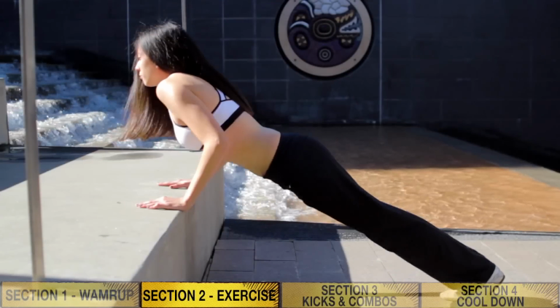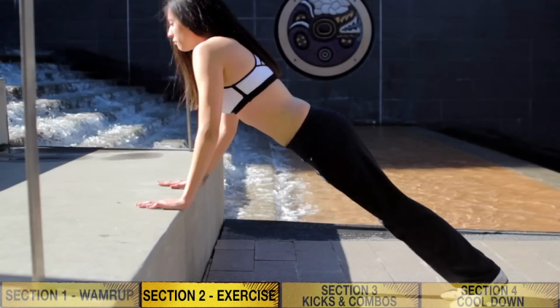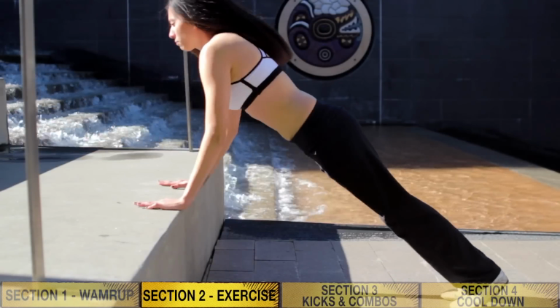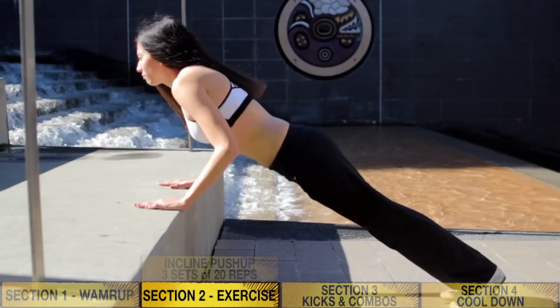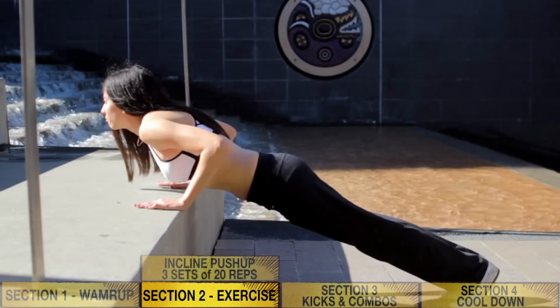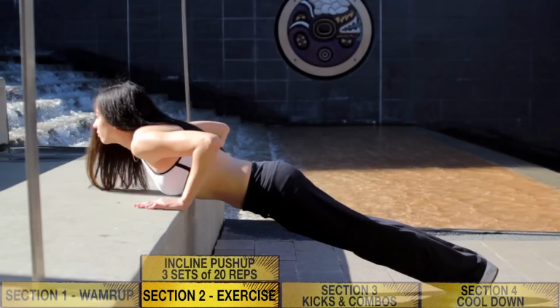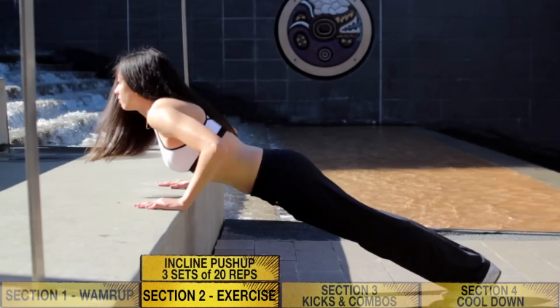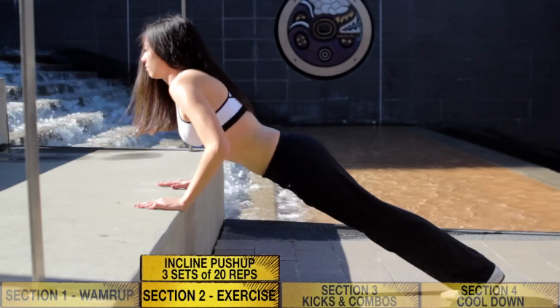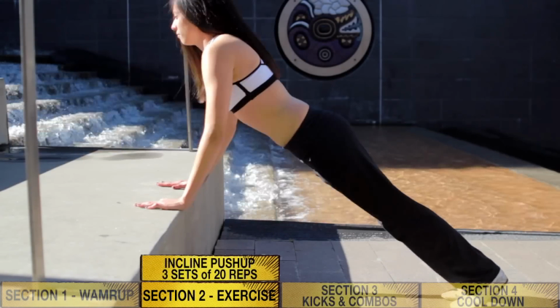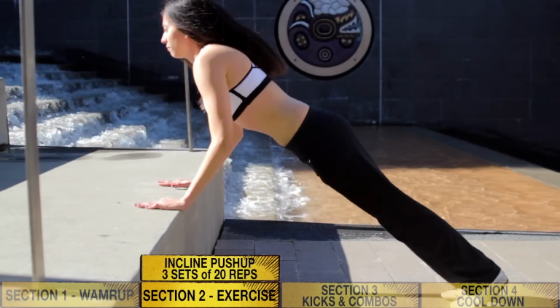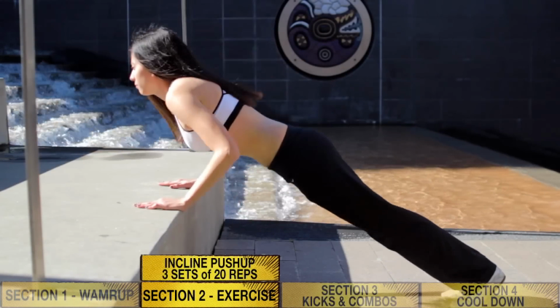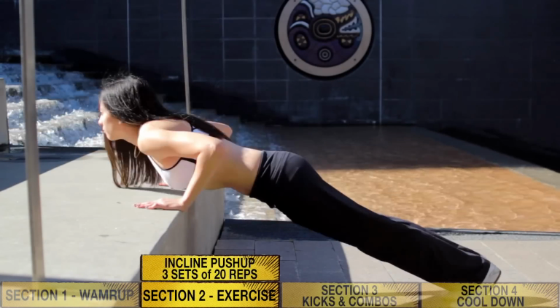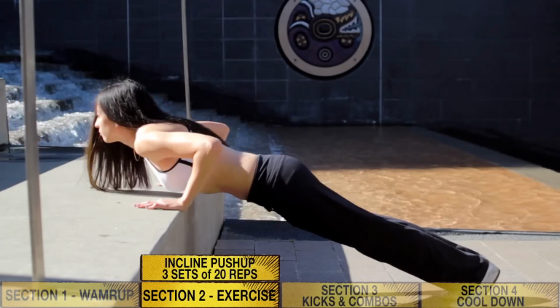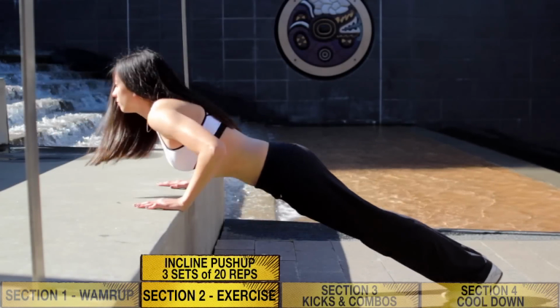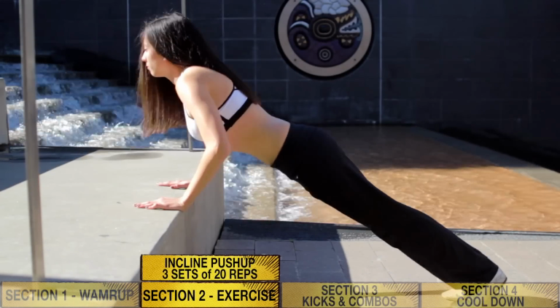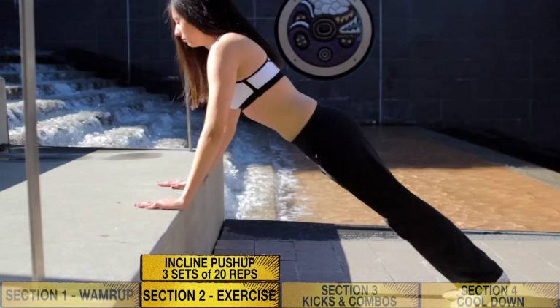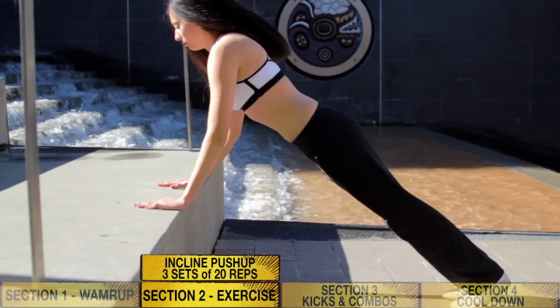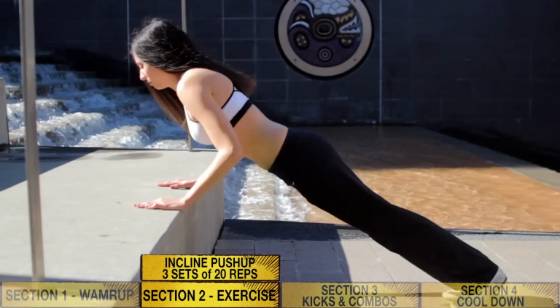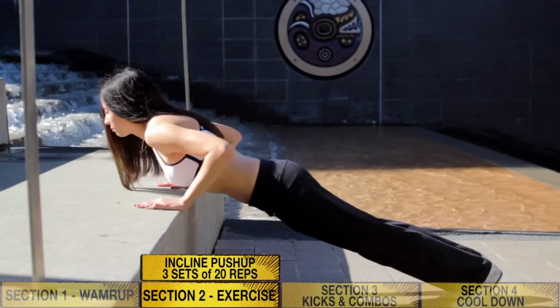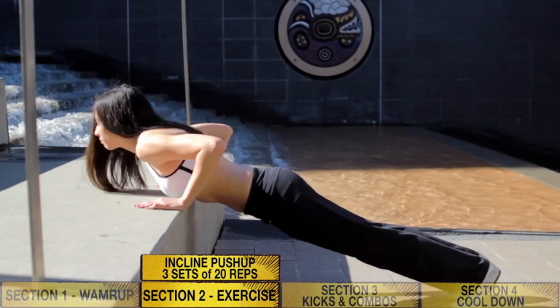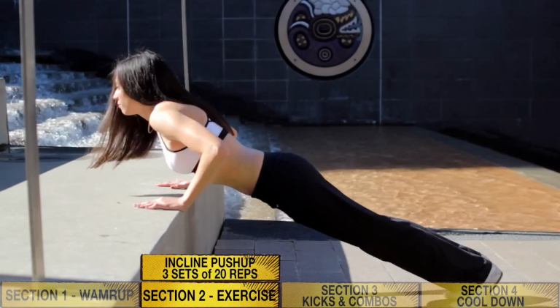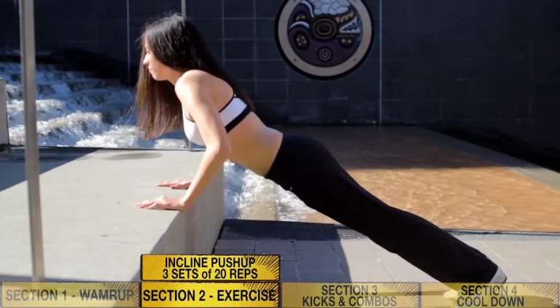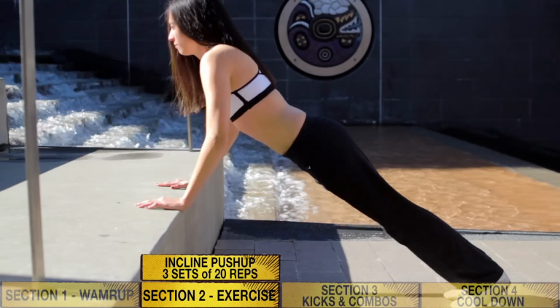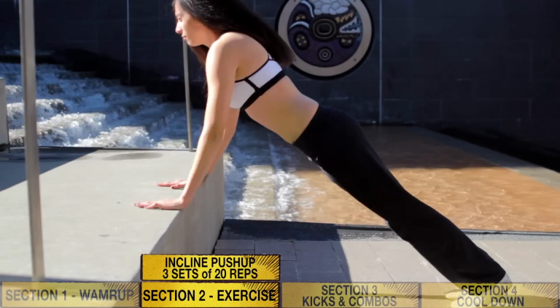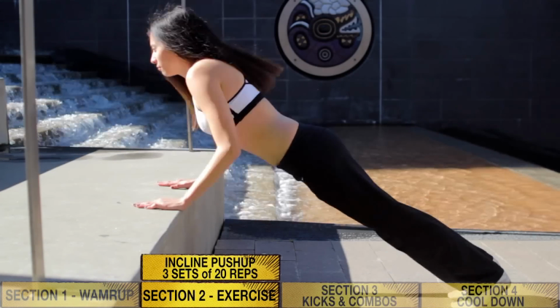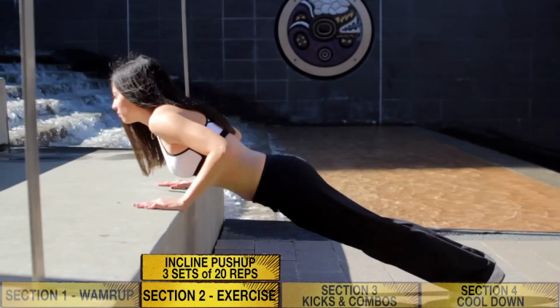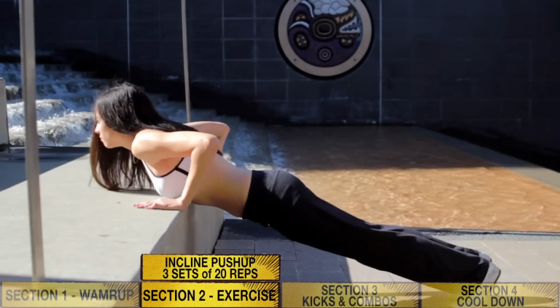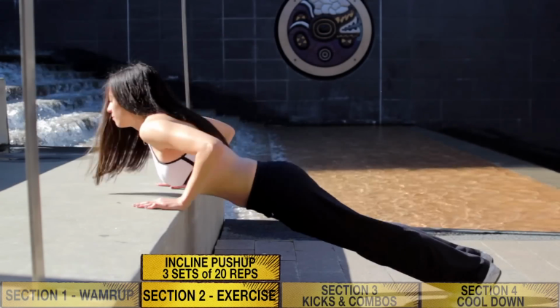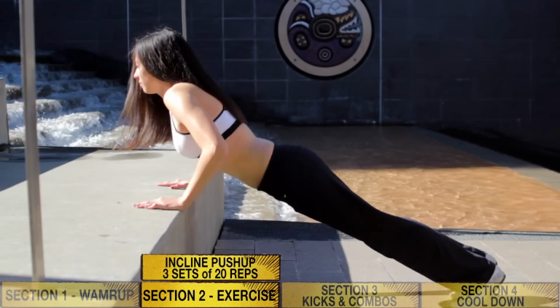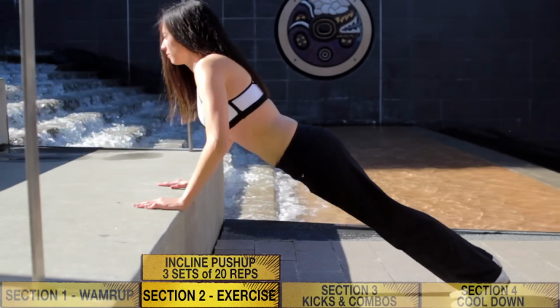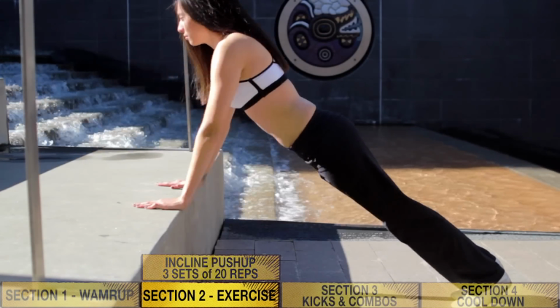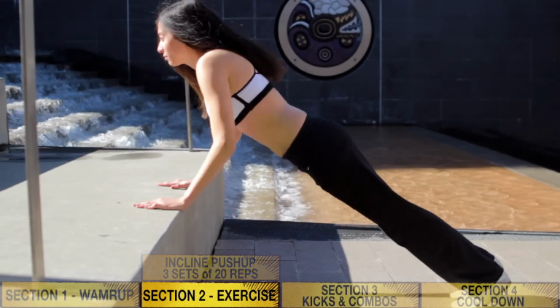Second exercise is an incline push-up for your upper body. I would do three sets of 20 reps.